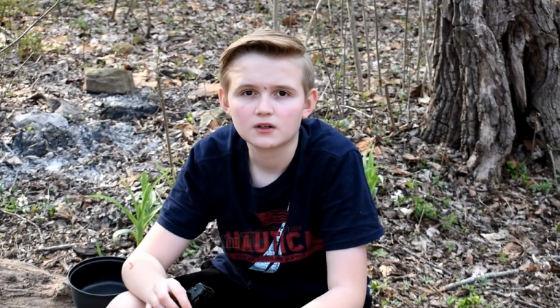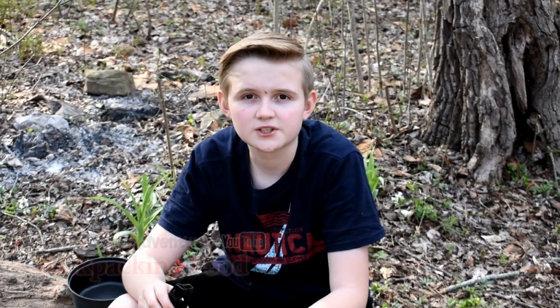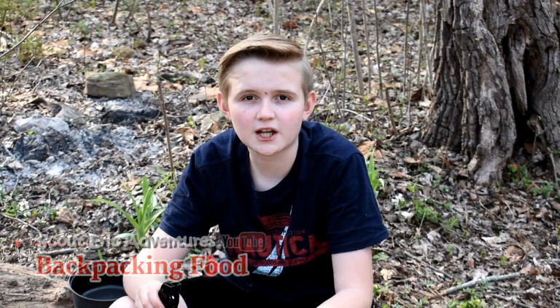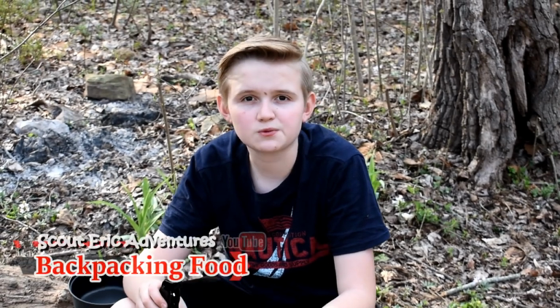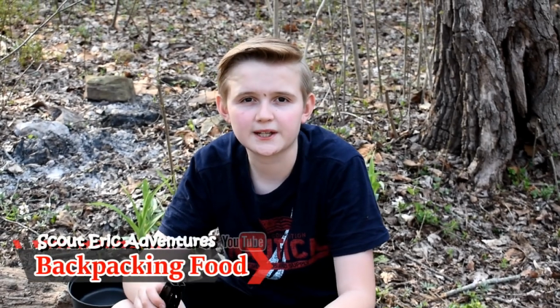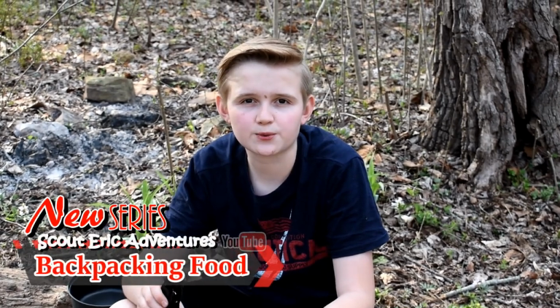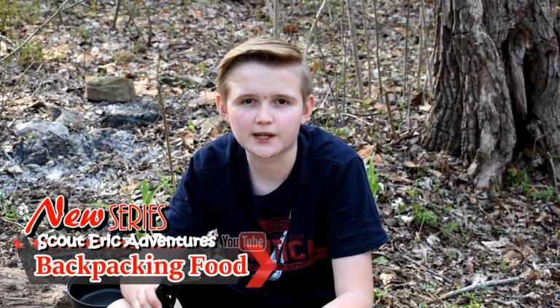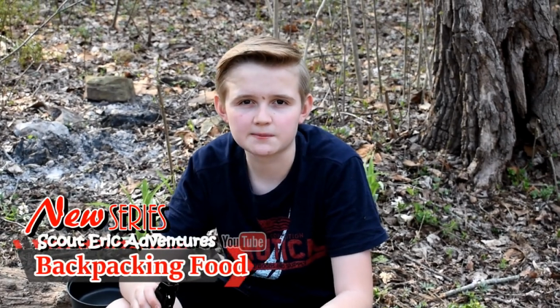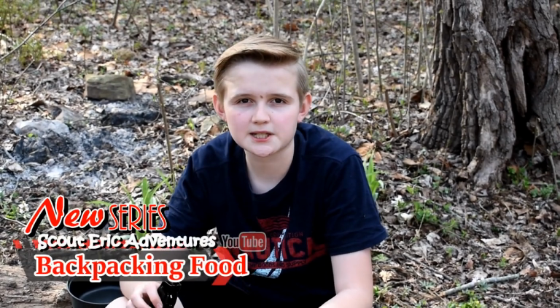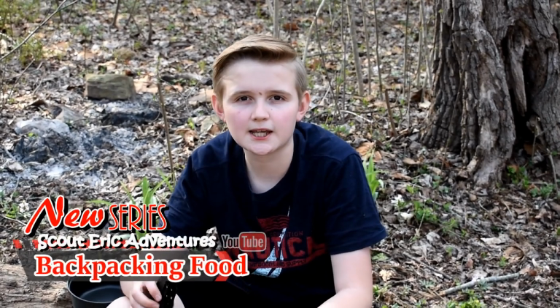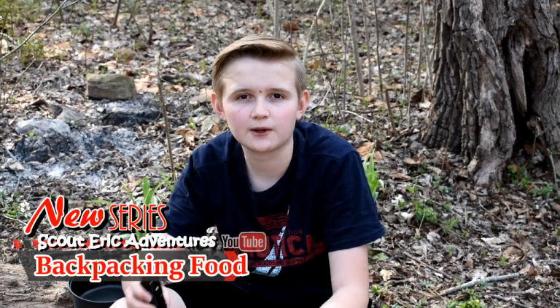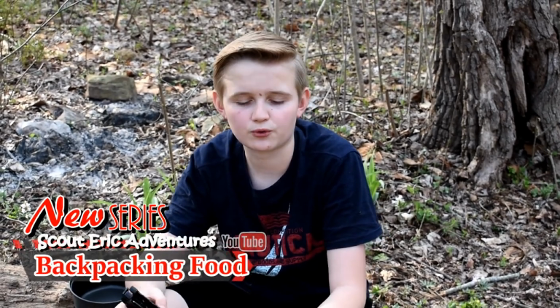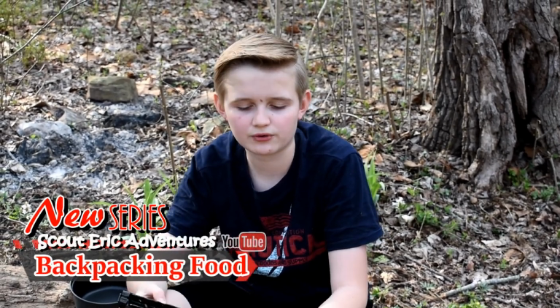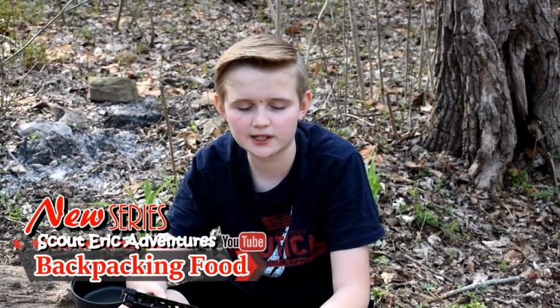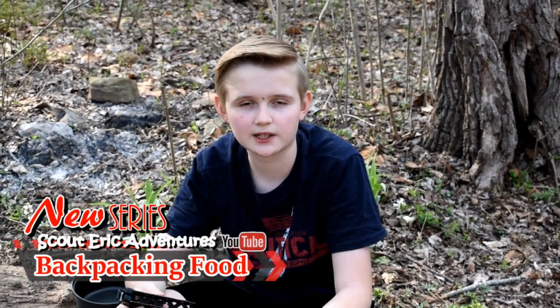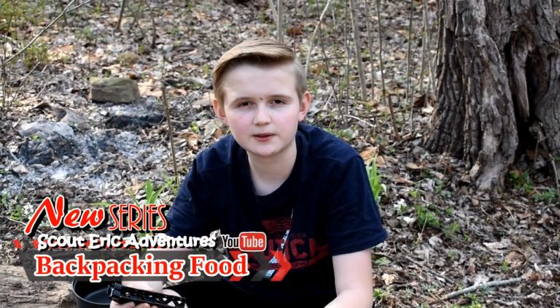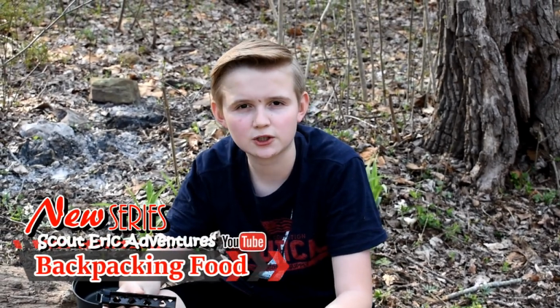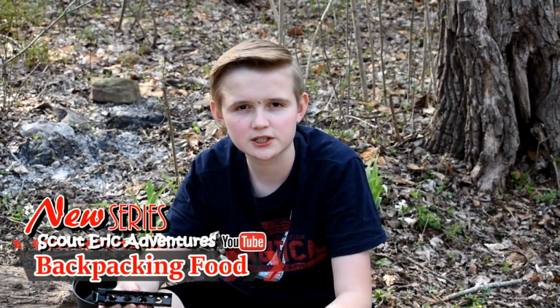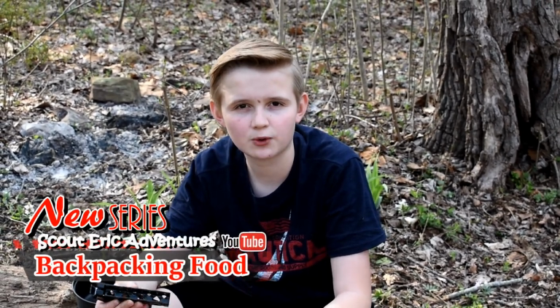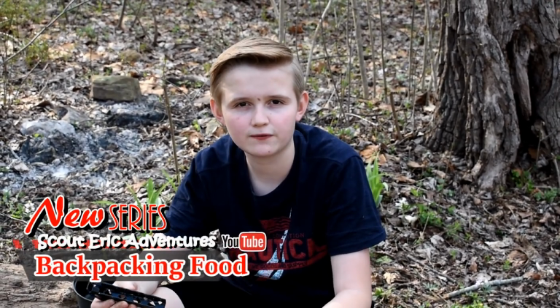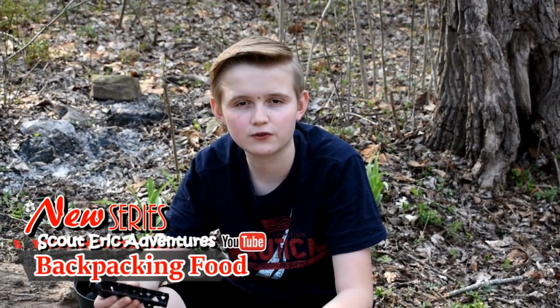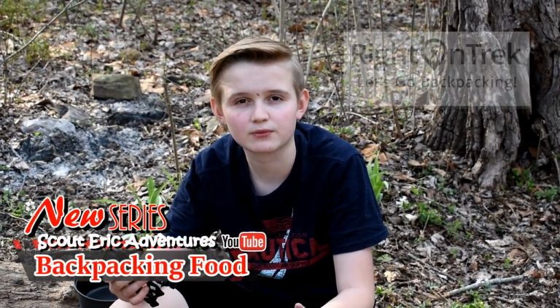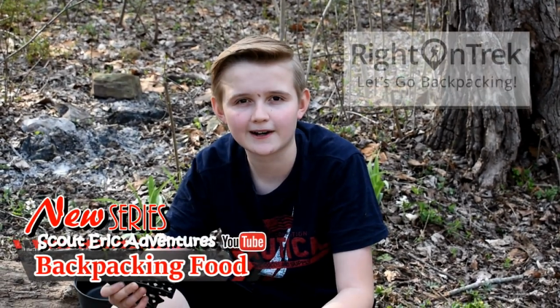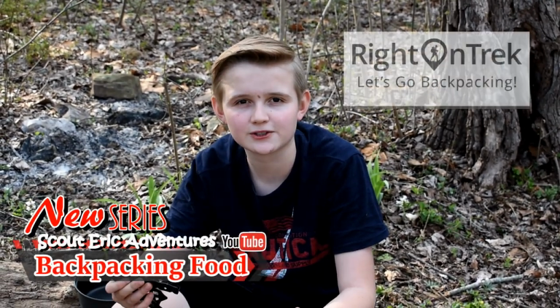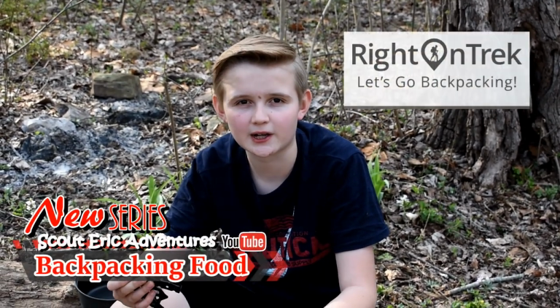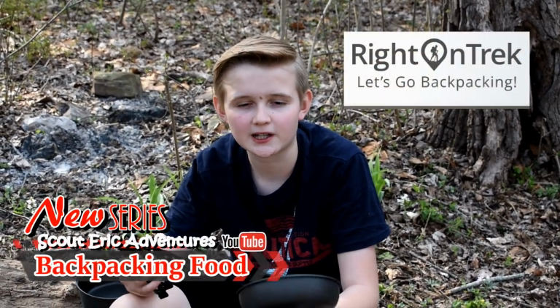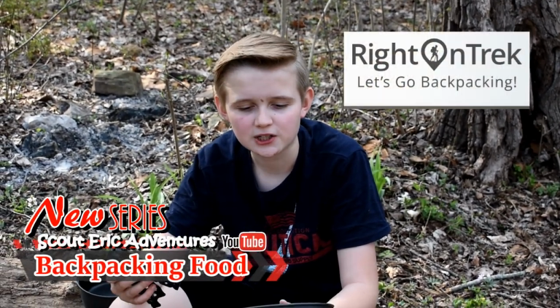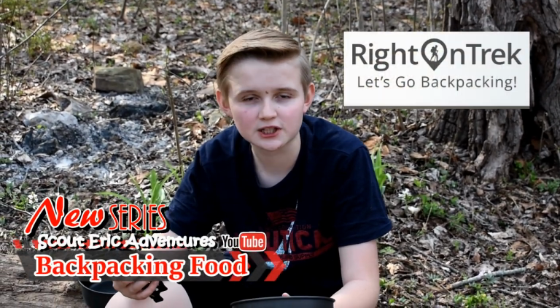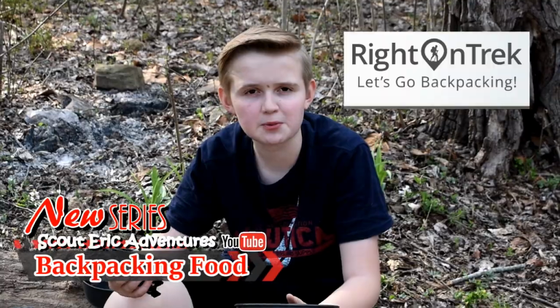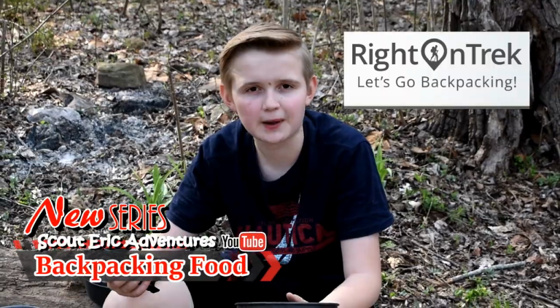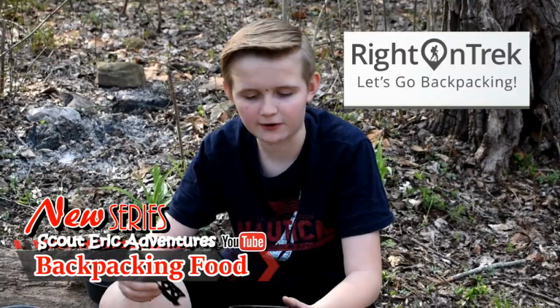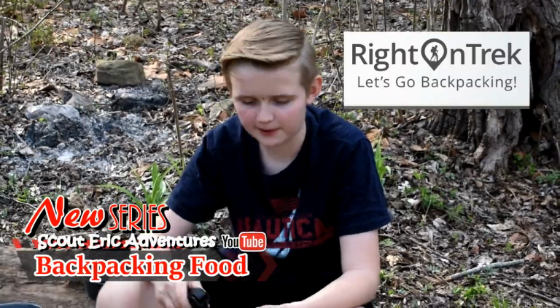So guys, we made it to our campsite and we're ready to cook some more food from Right on Track. So let's prepare it.